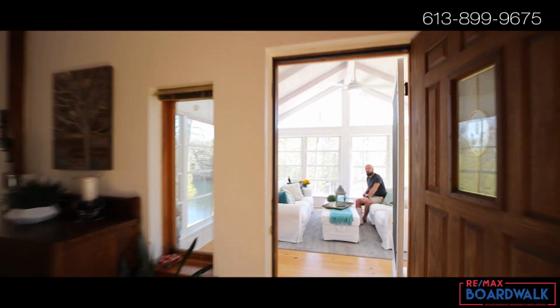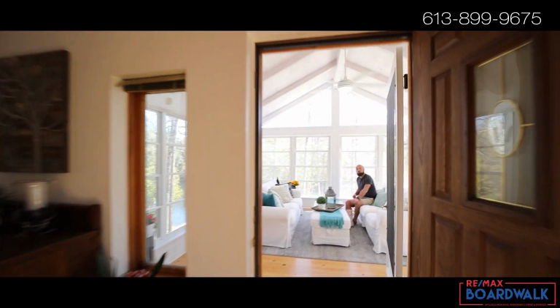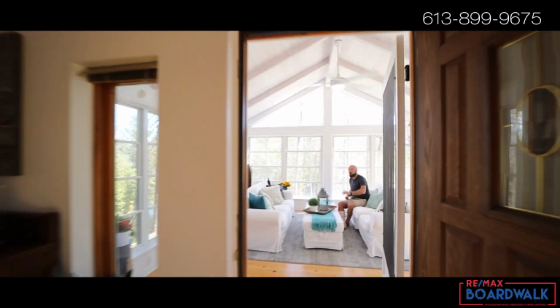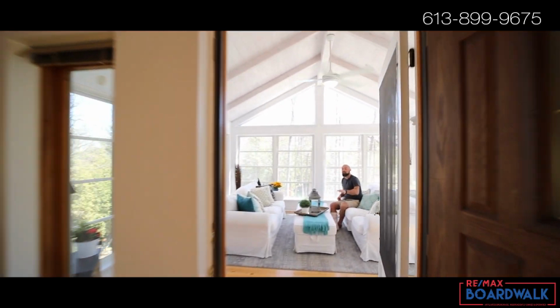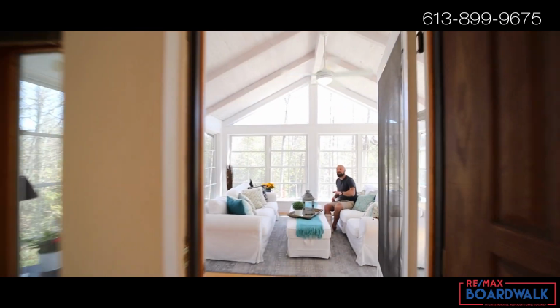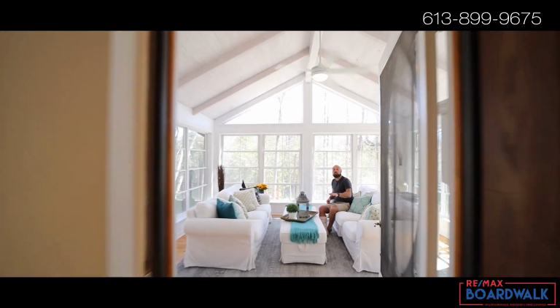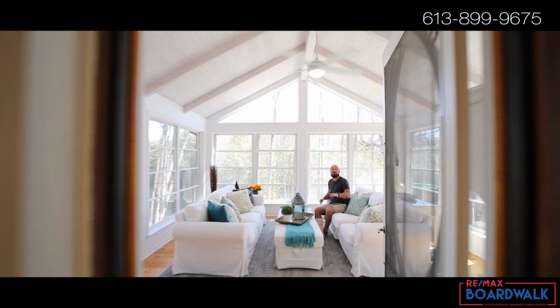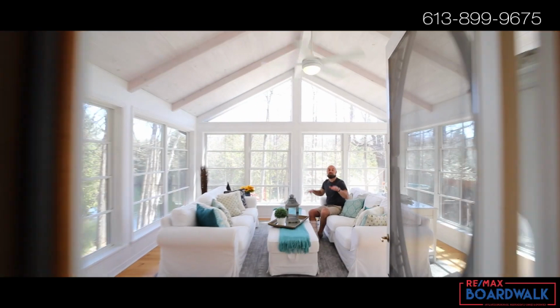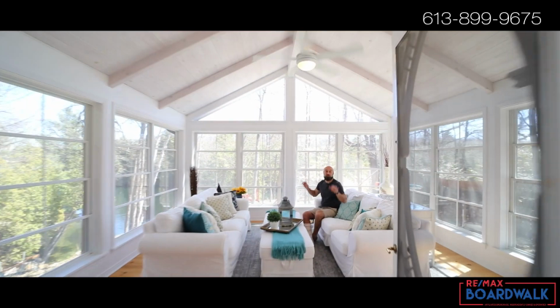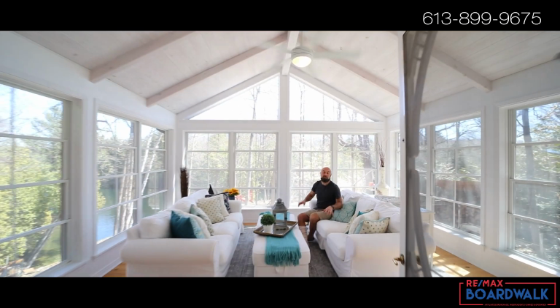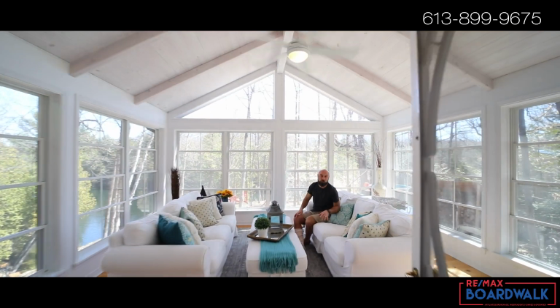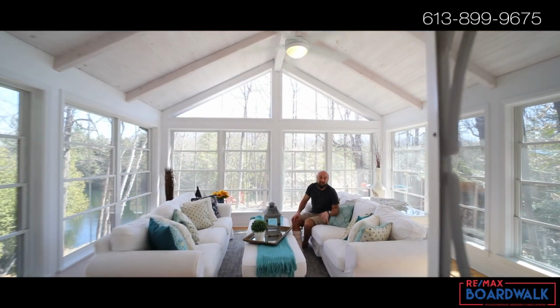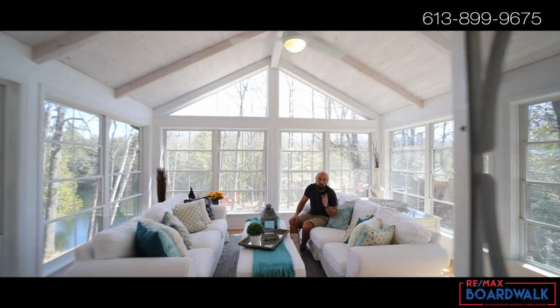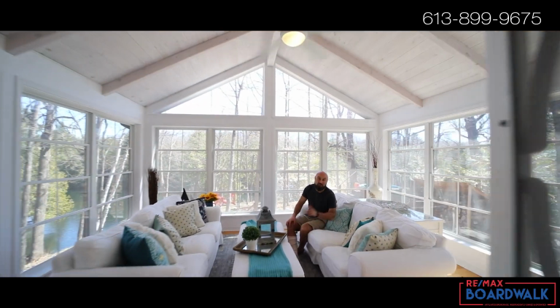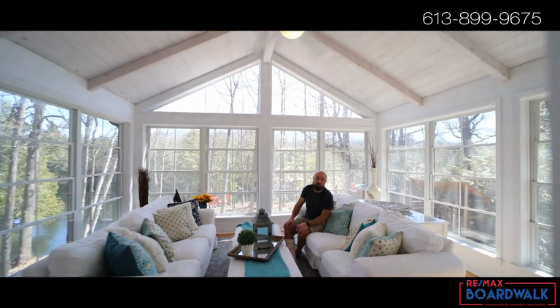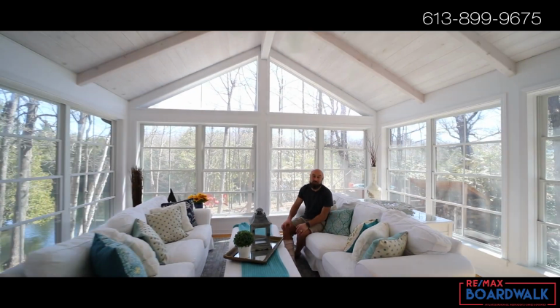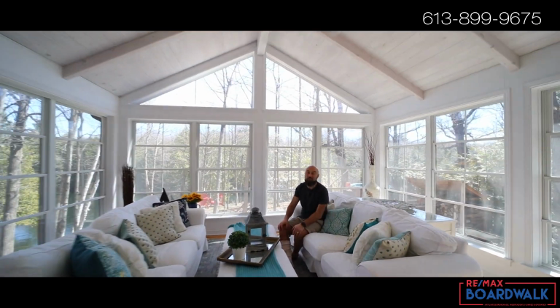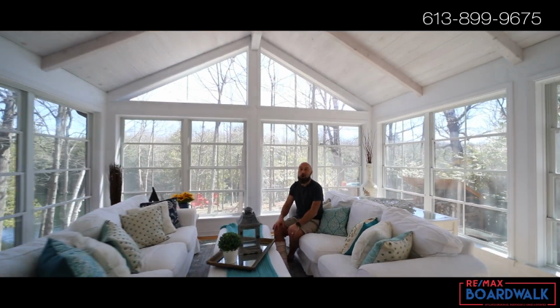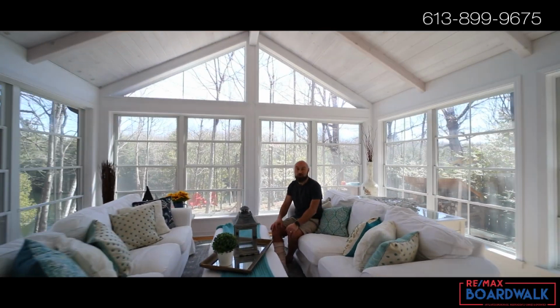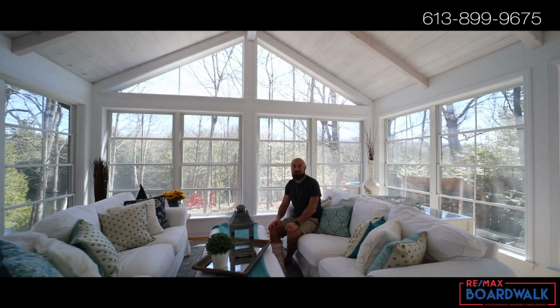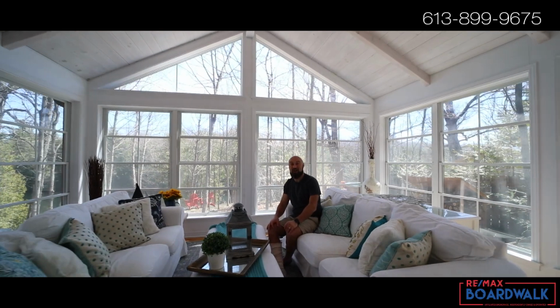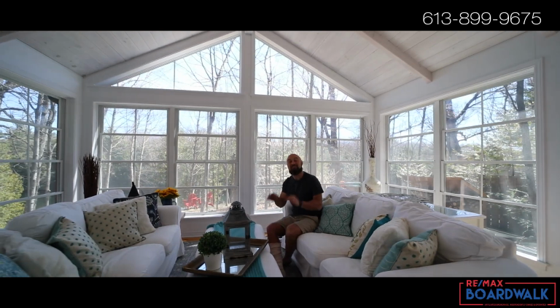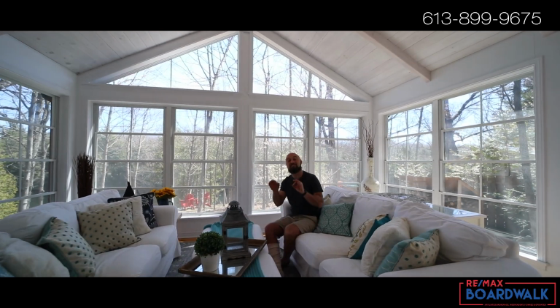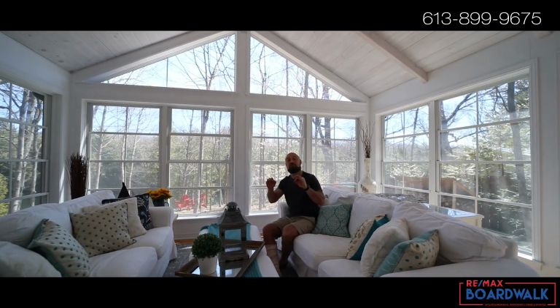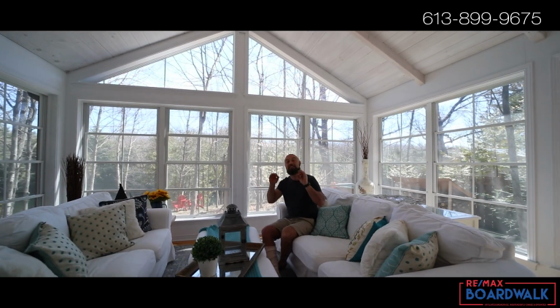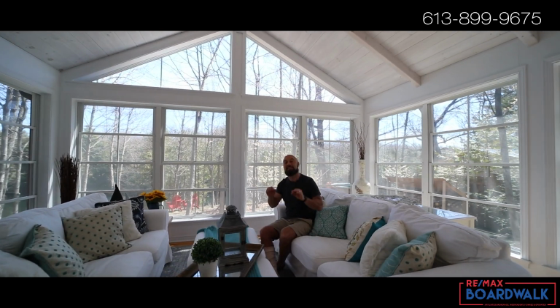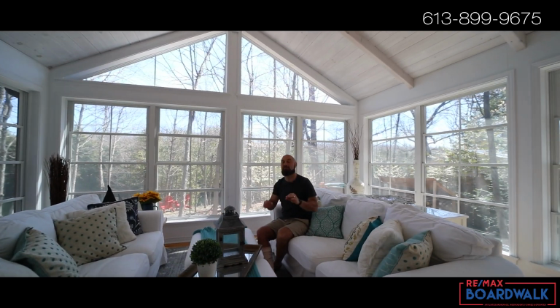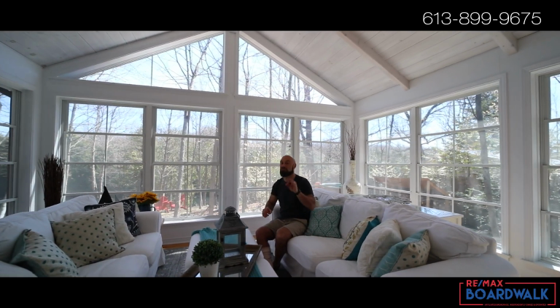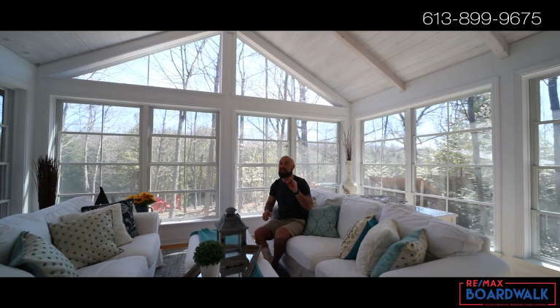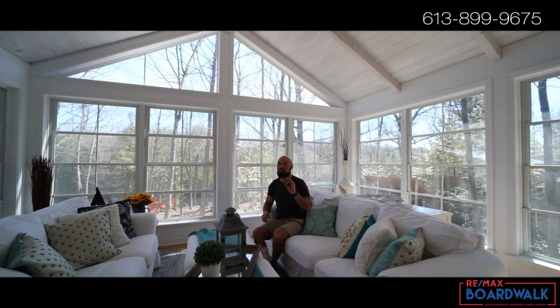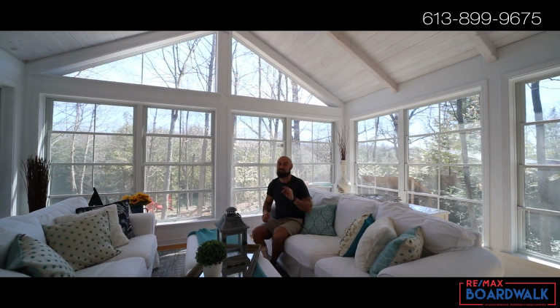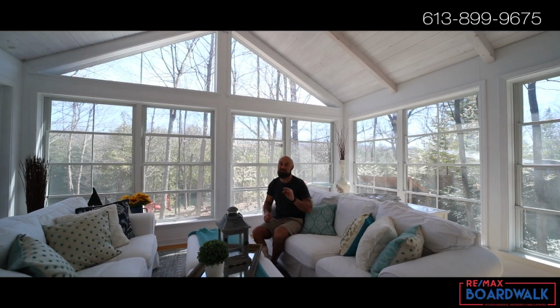Nope, we're not in a magazine. We're in the screened-in porch at 2525 R25, and this is going to be key for those late summer evenings.